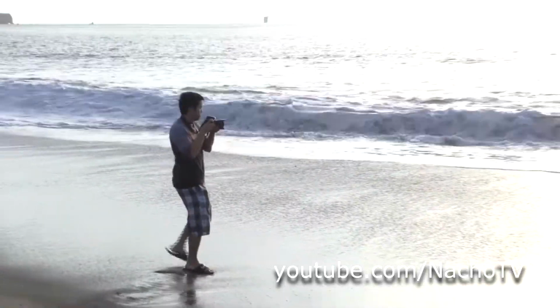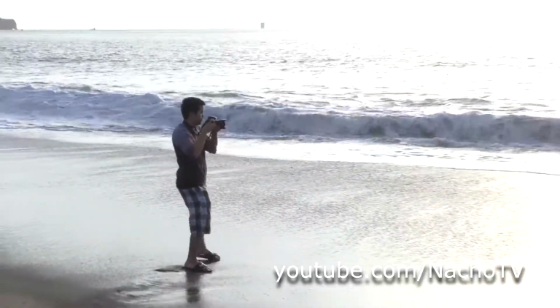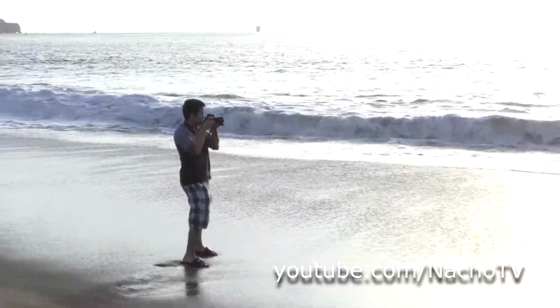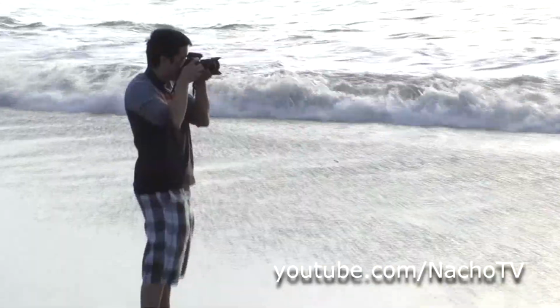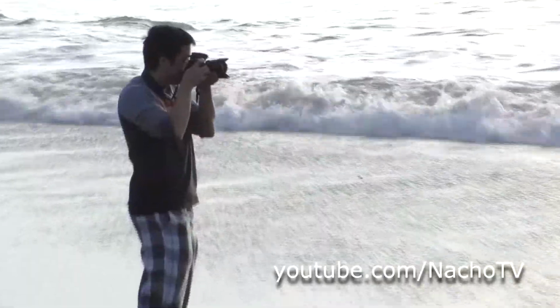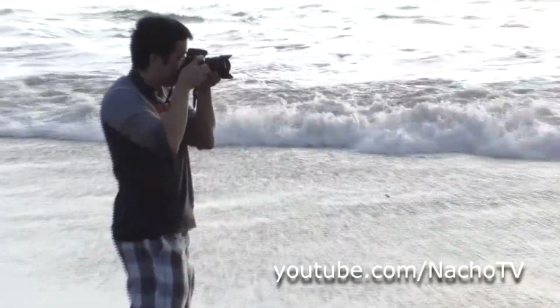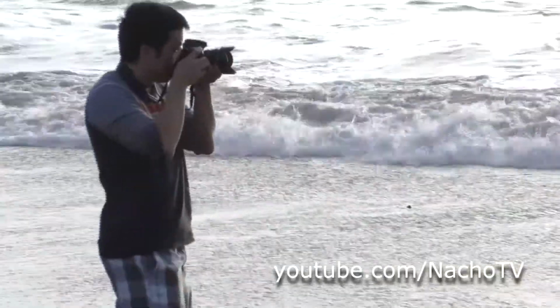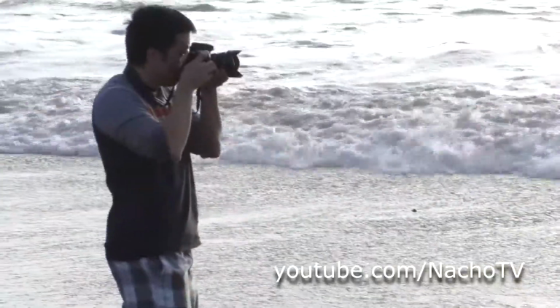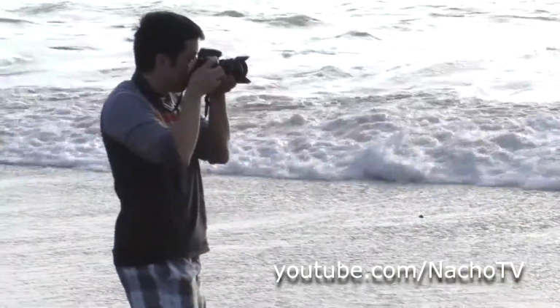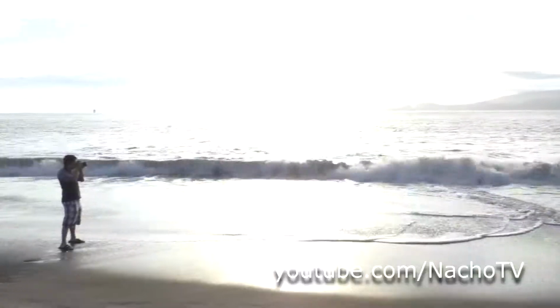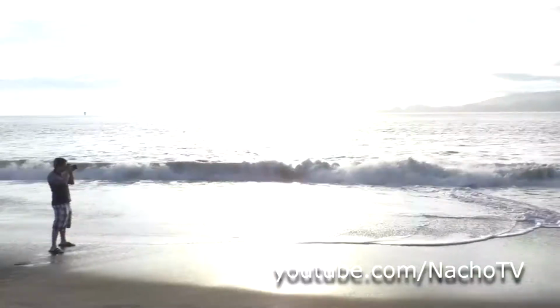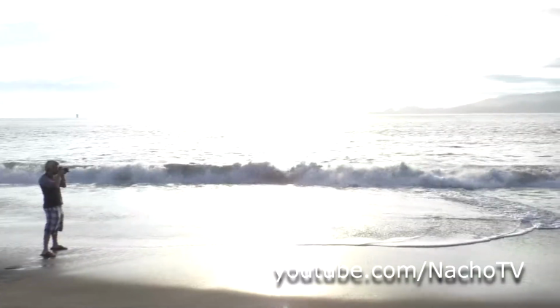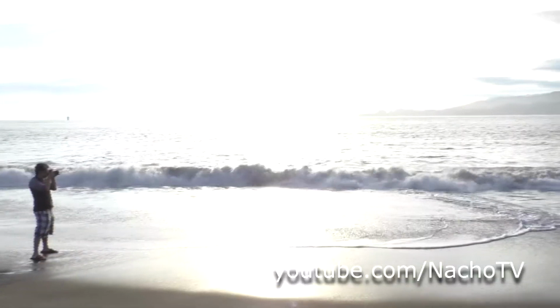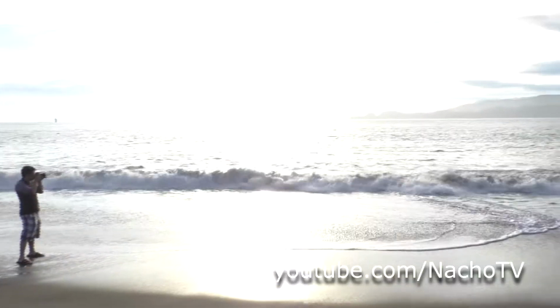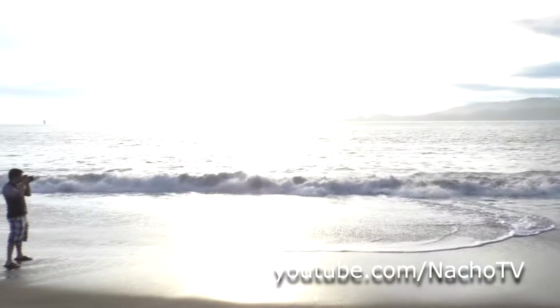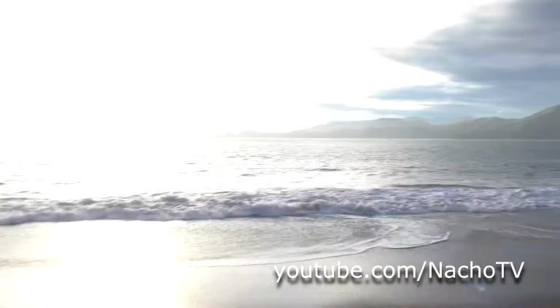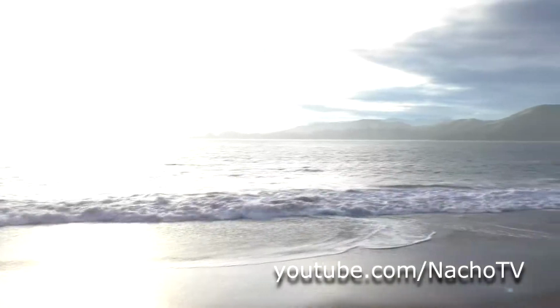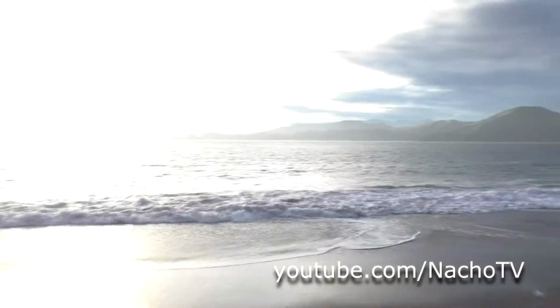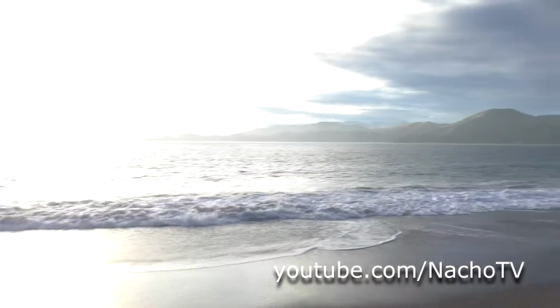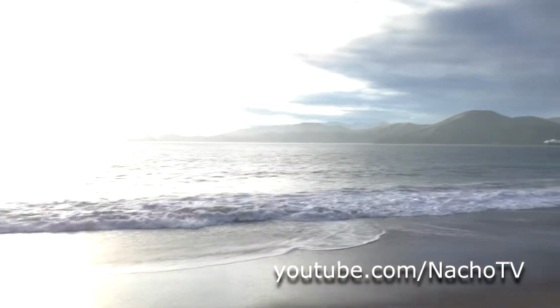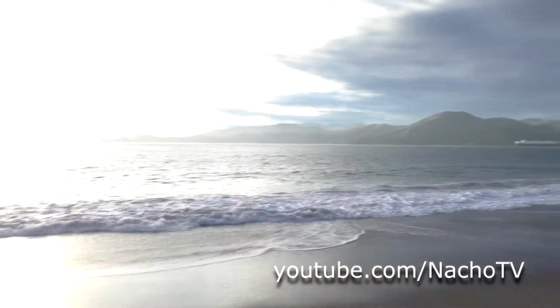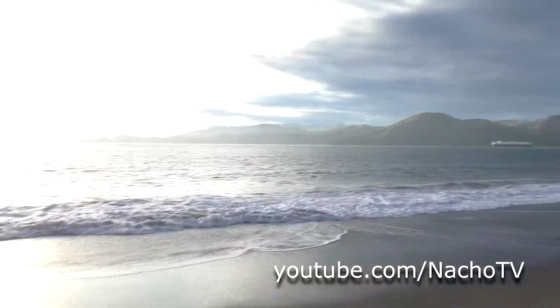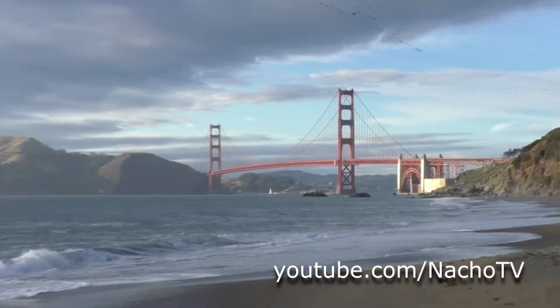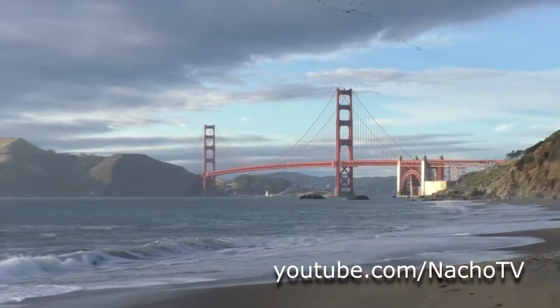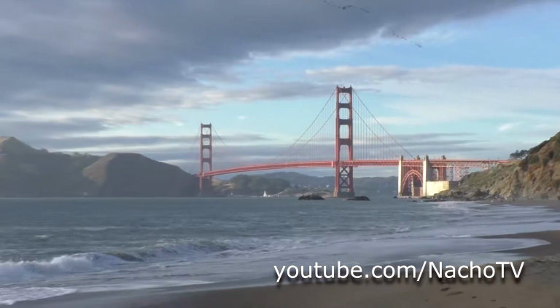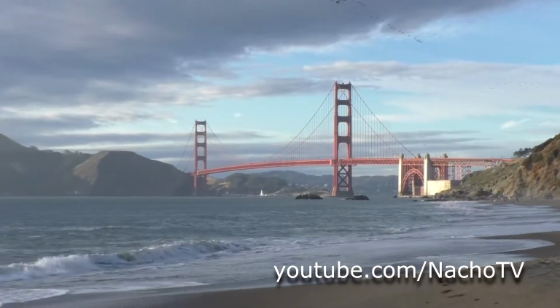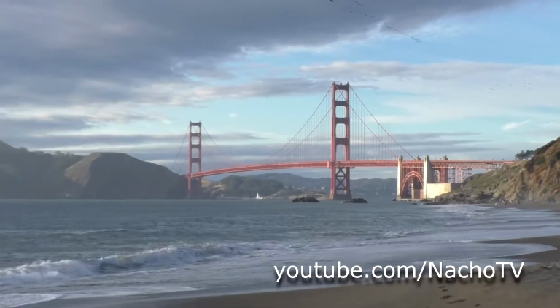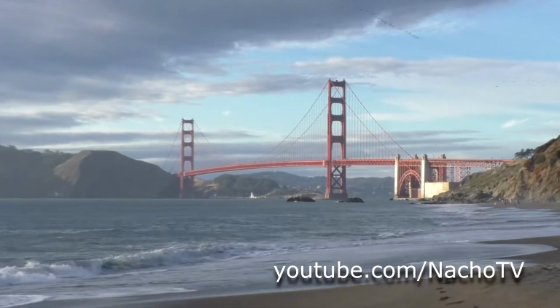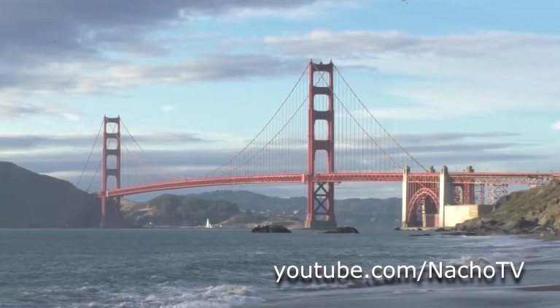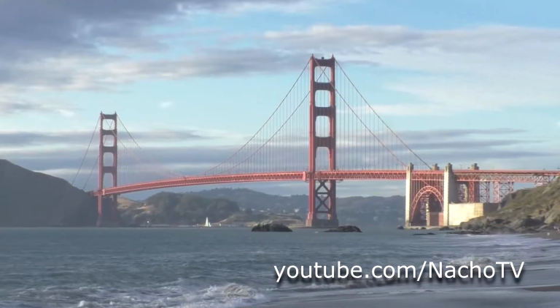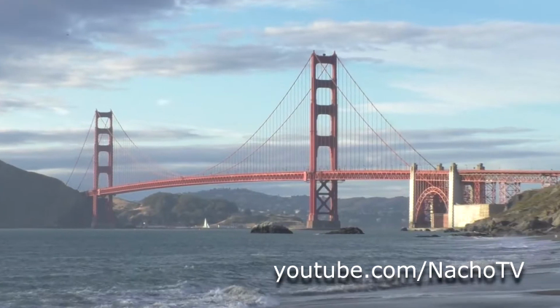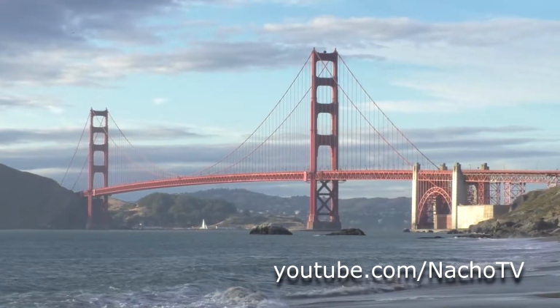Giant Easter Buddies have been spotted from the San Francisco Bay. Where are they? Let's go find out.